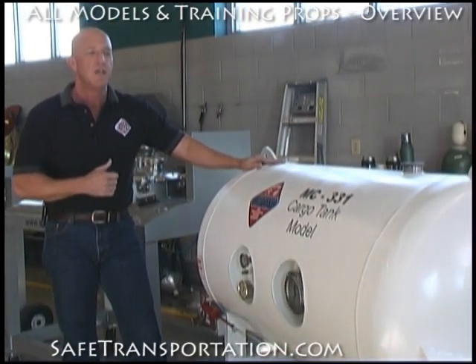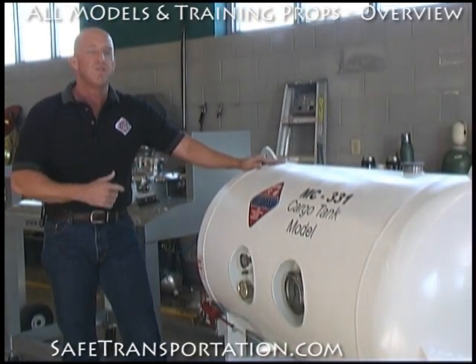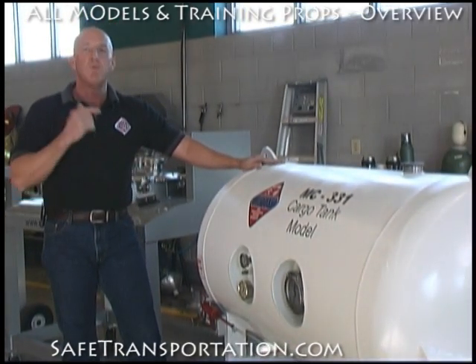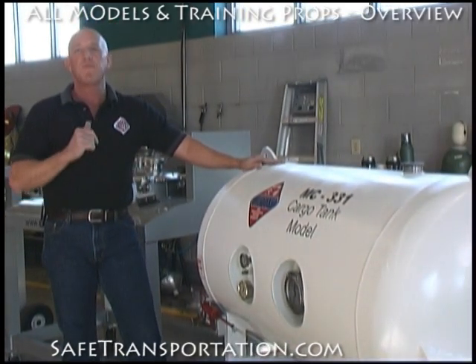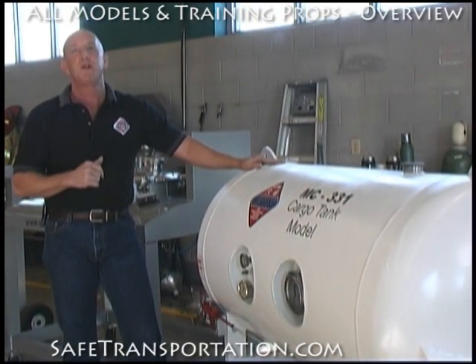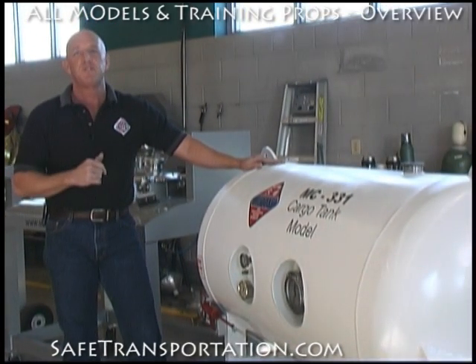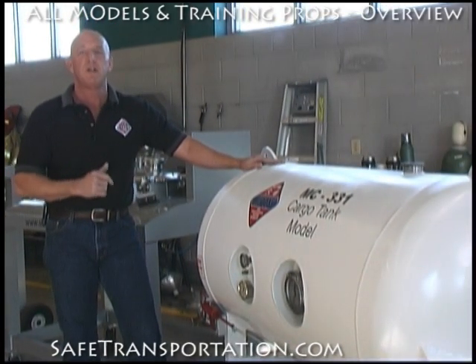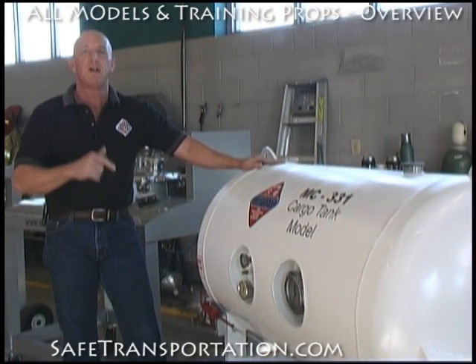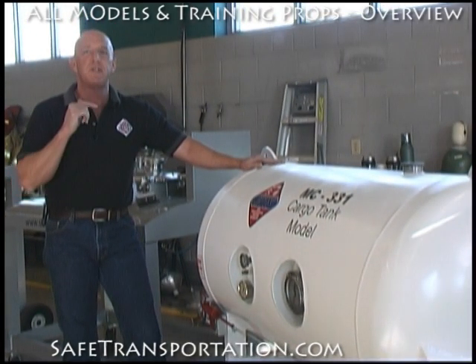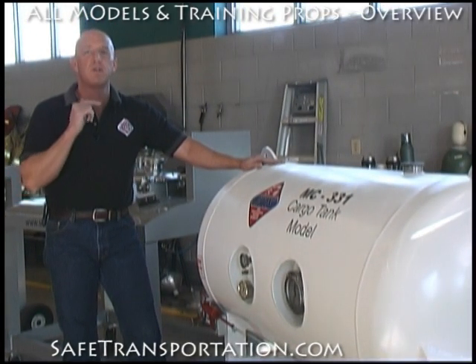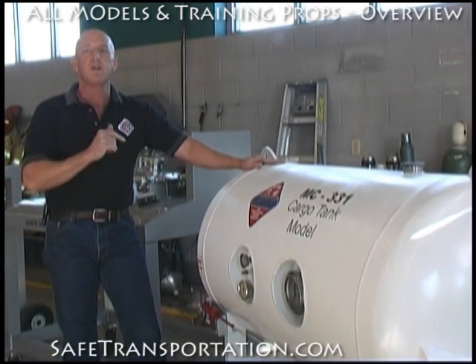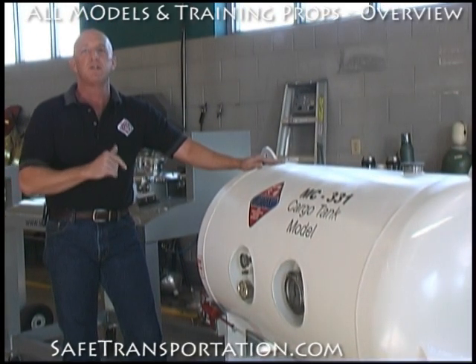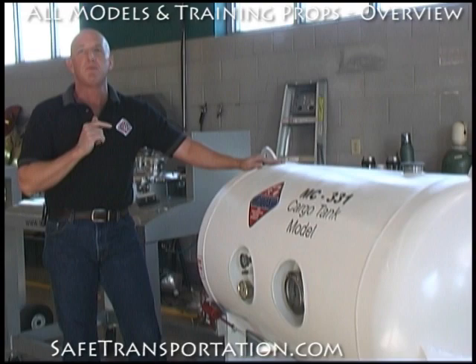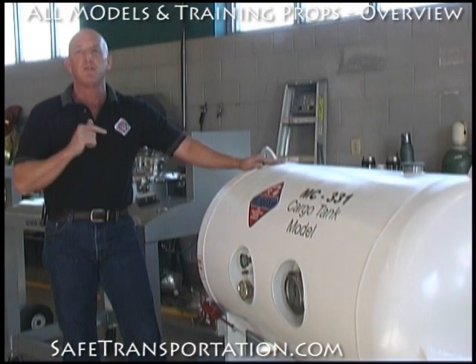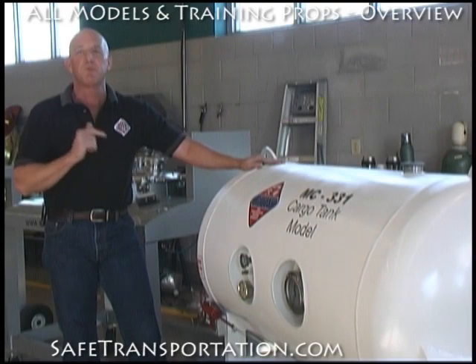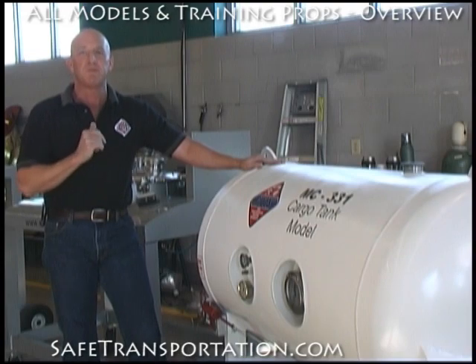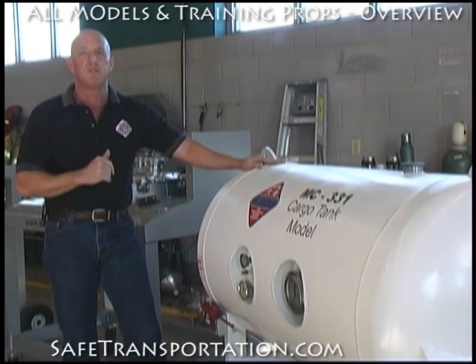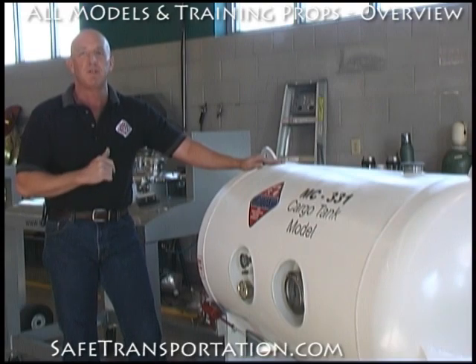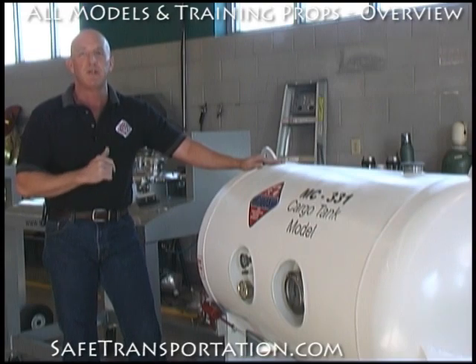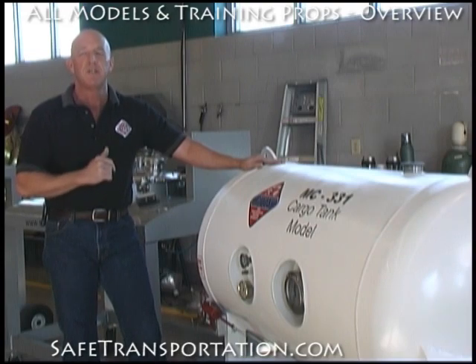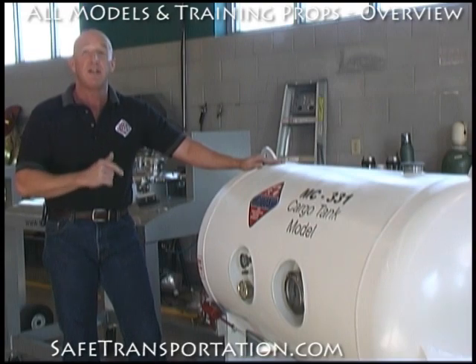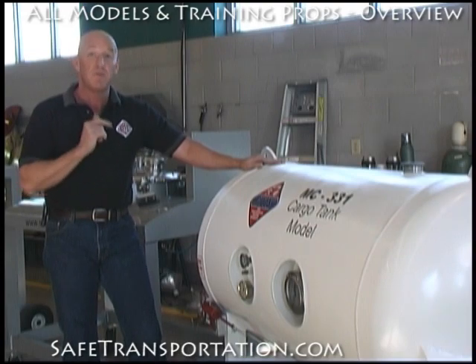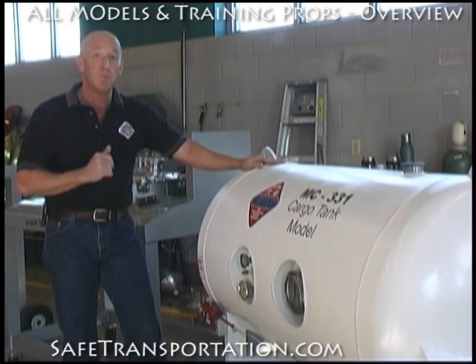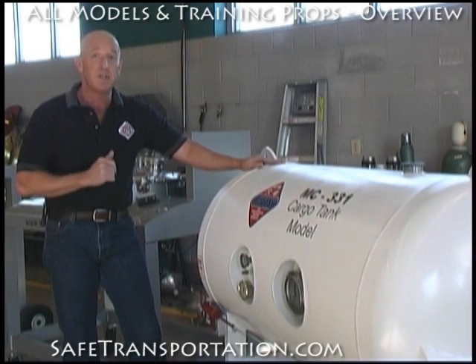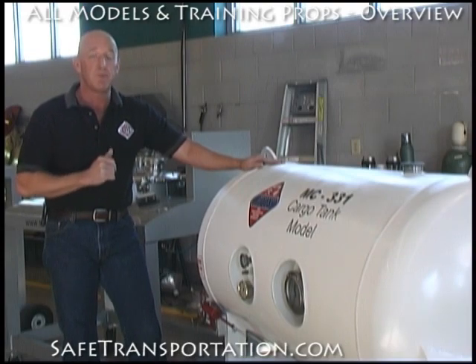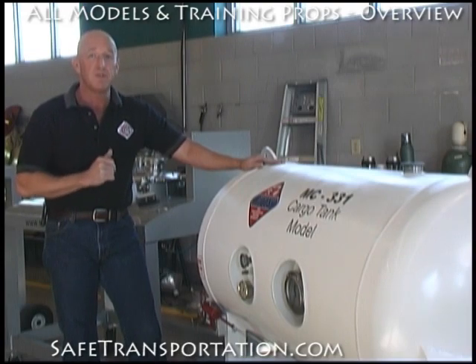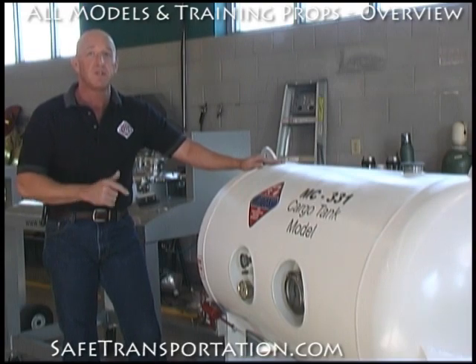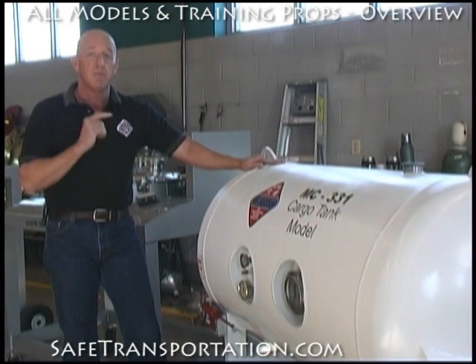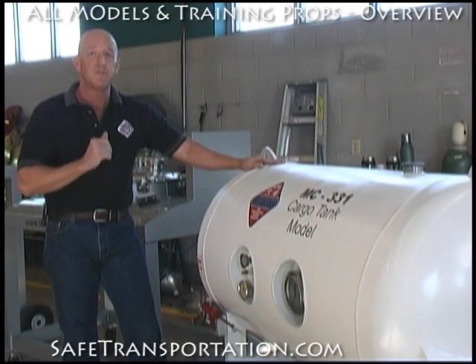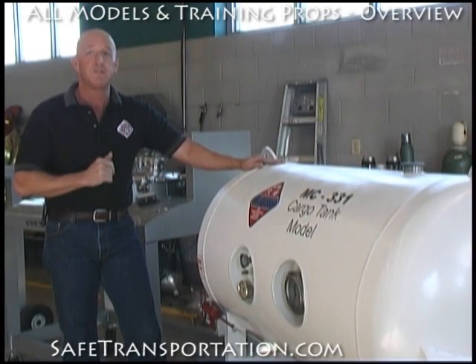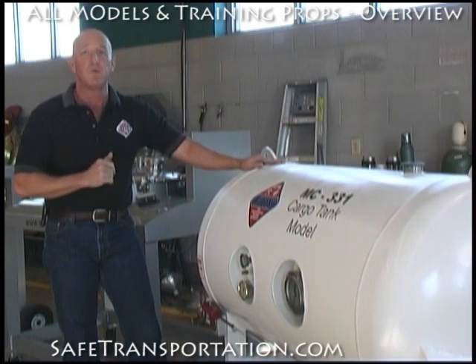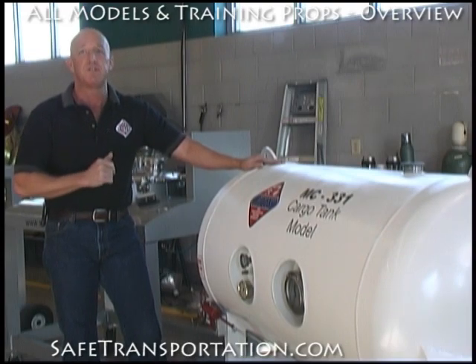For more information about these cargo tank models, props, and simulators, and their availability for purchase, please visit our website.